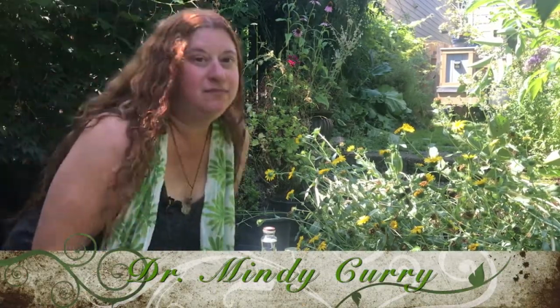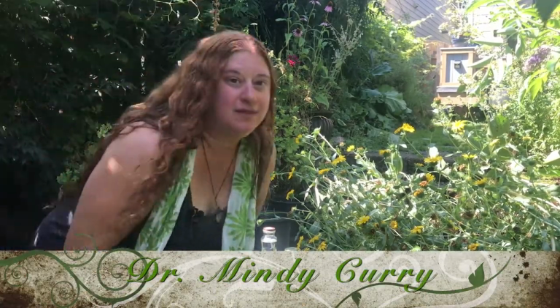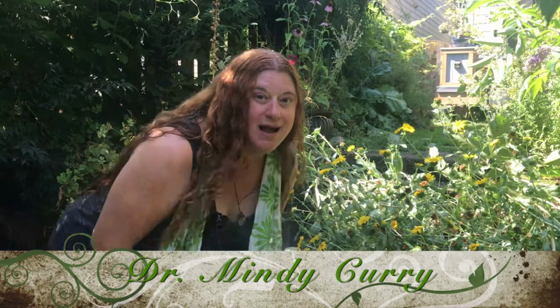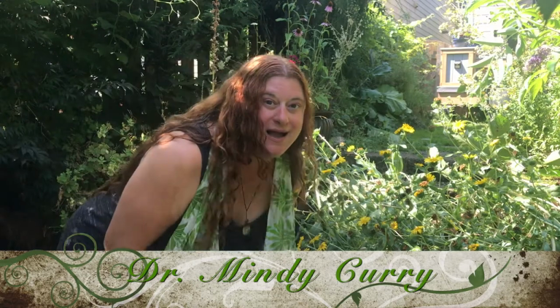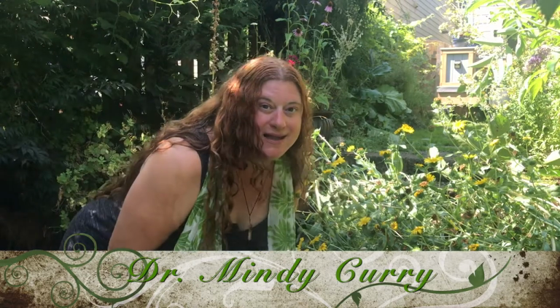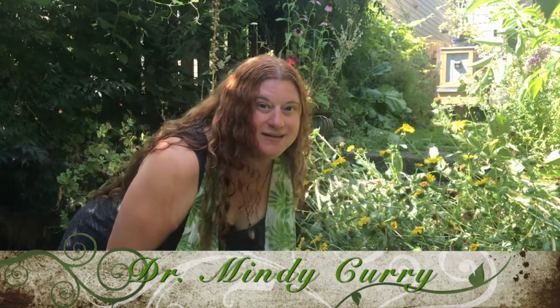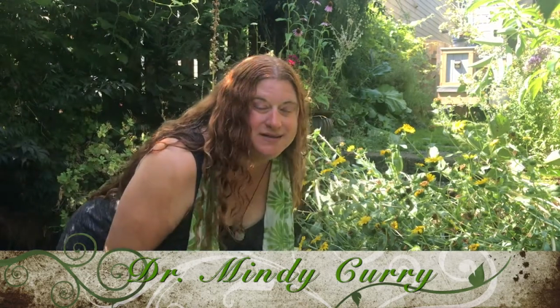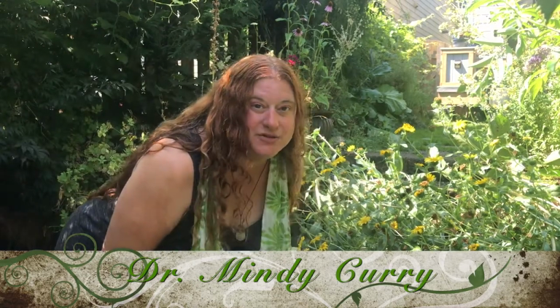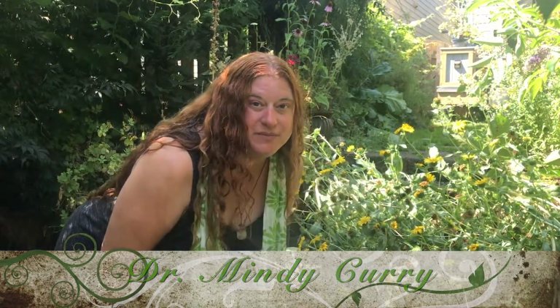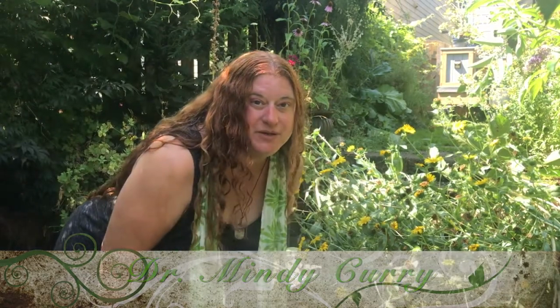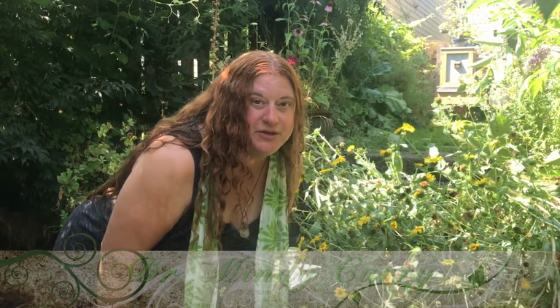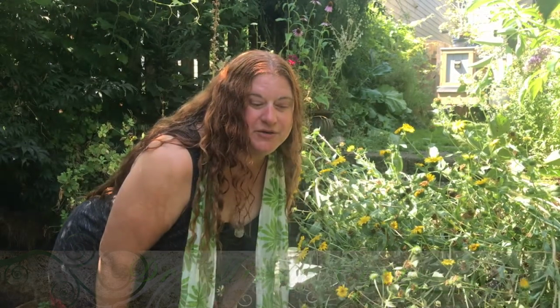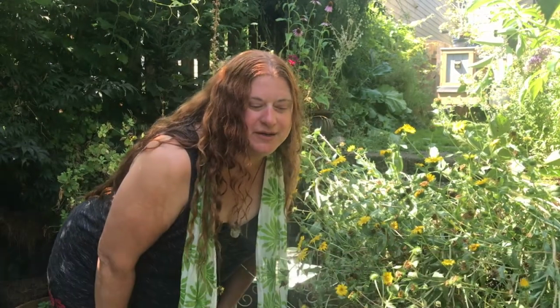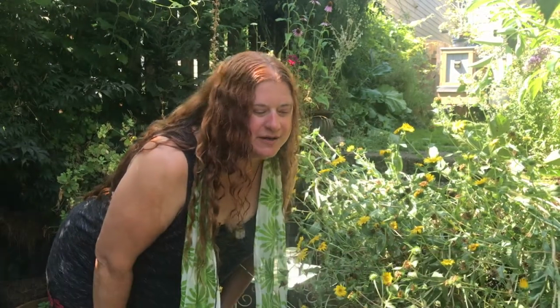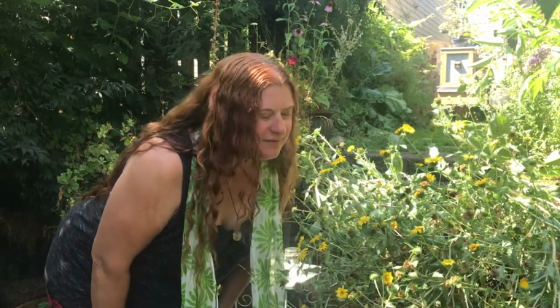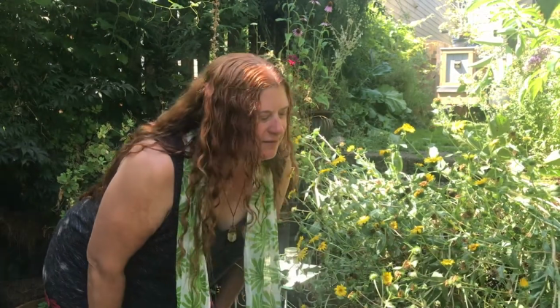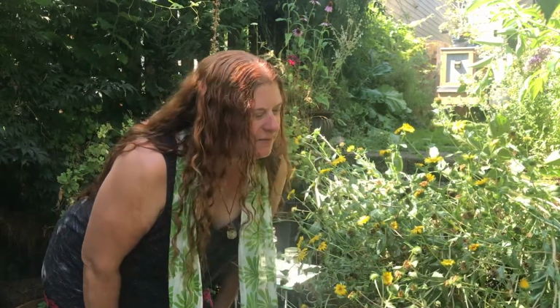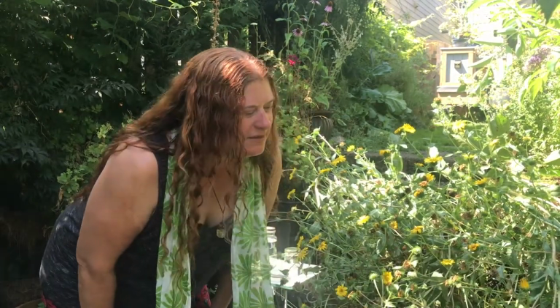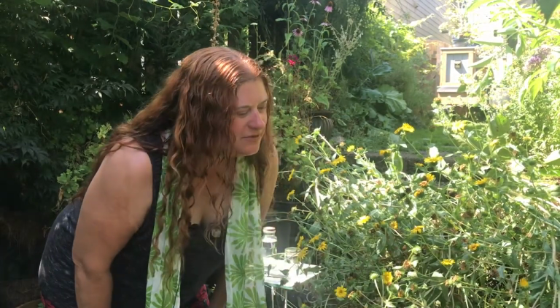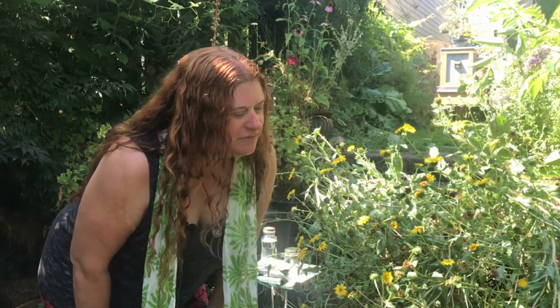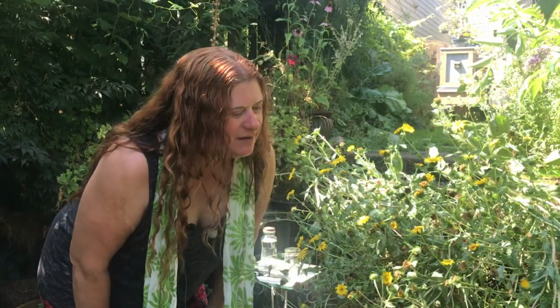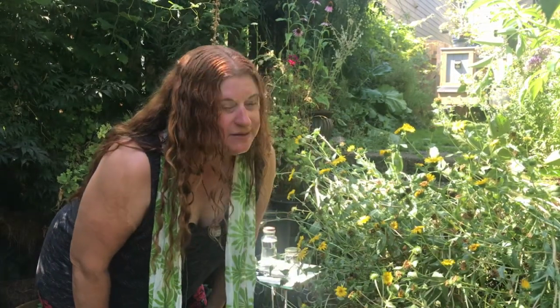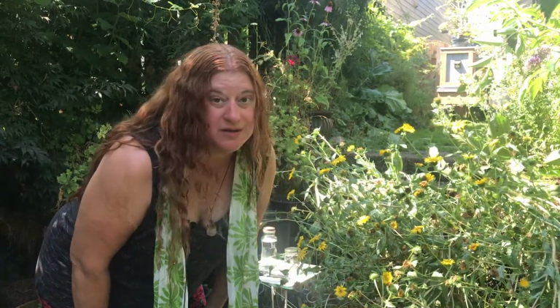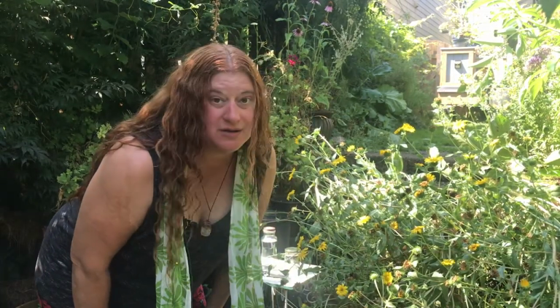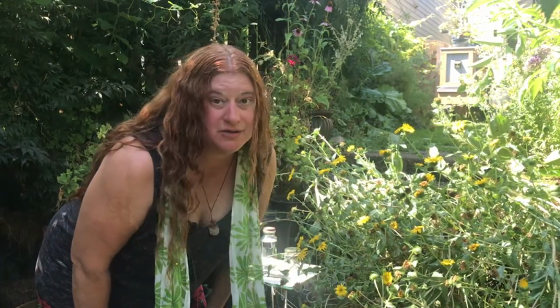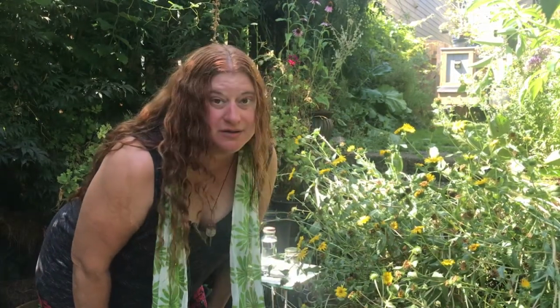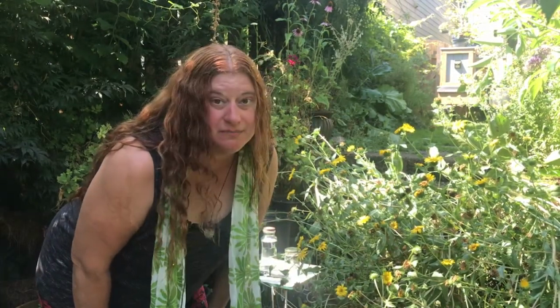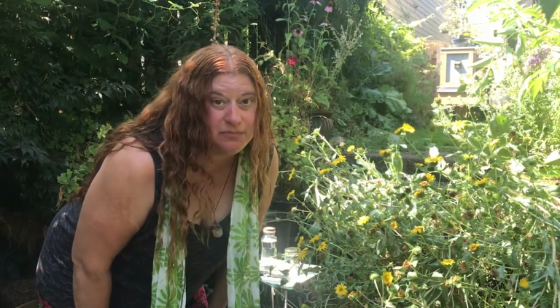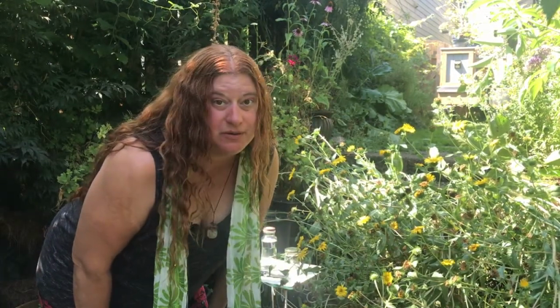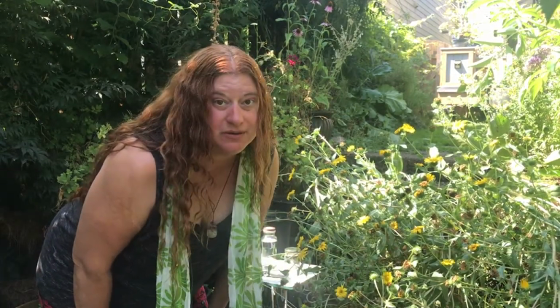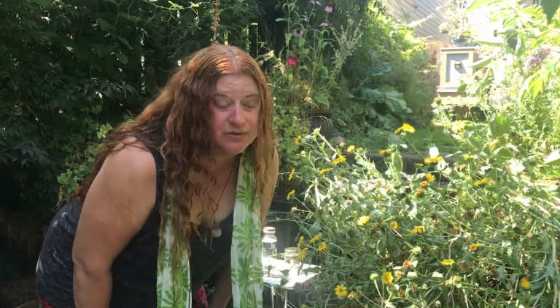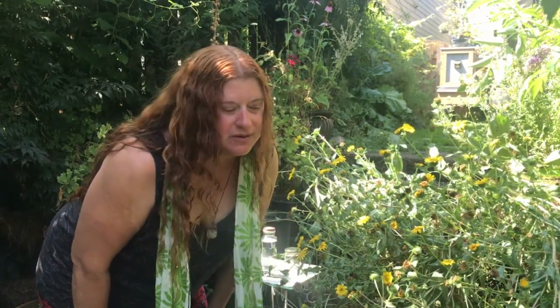Hi, Dr. Mindy Curry here. I'm a naturopathic doctor in Portland, Oregon.